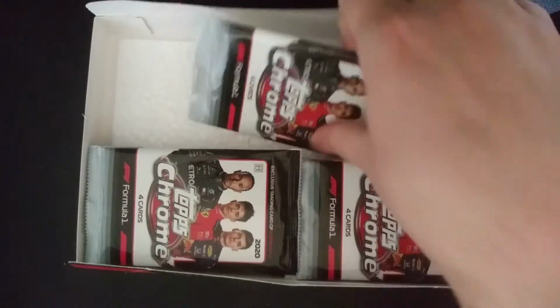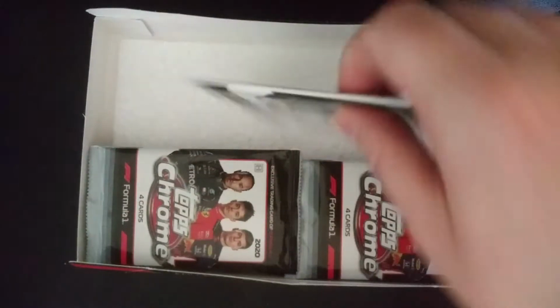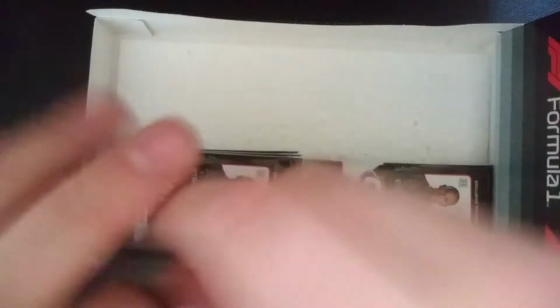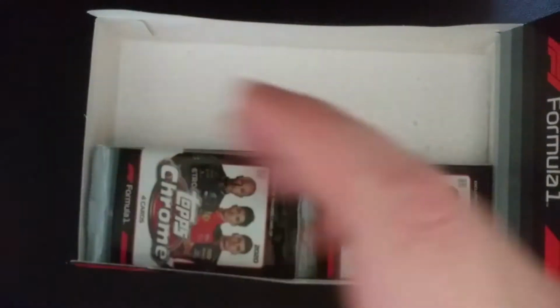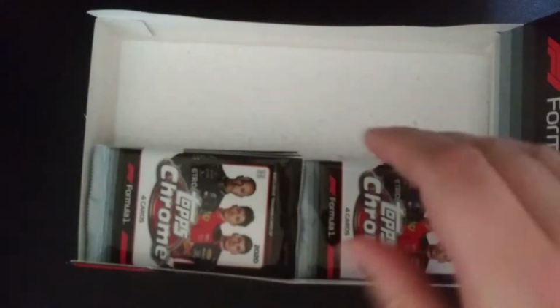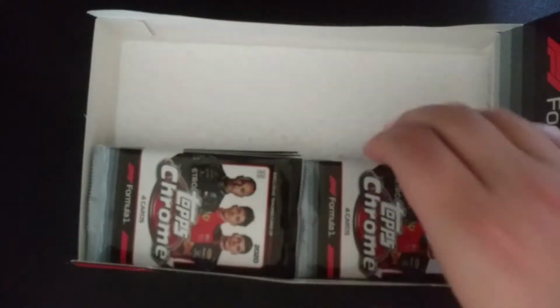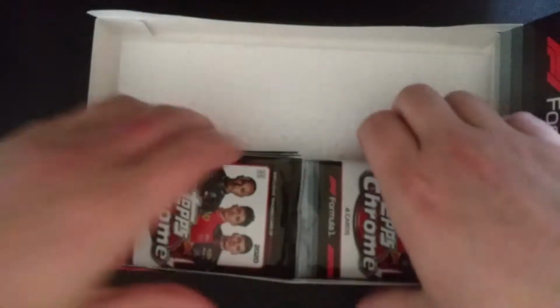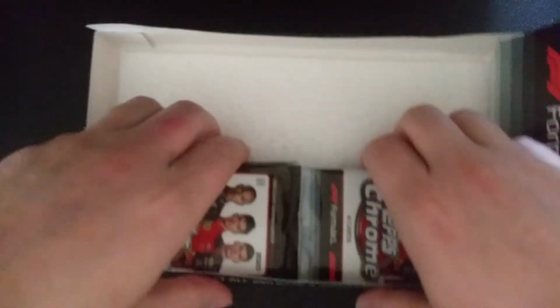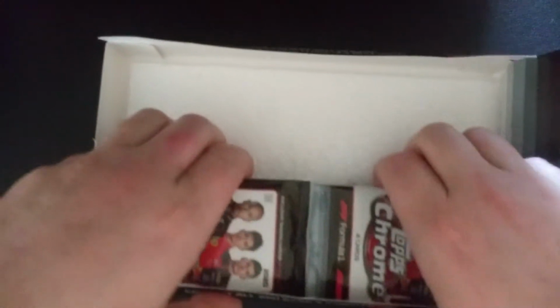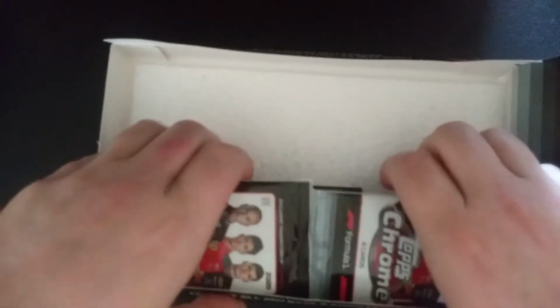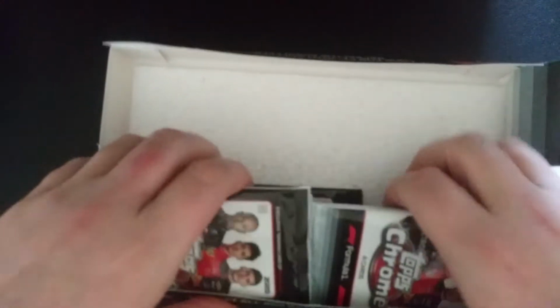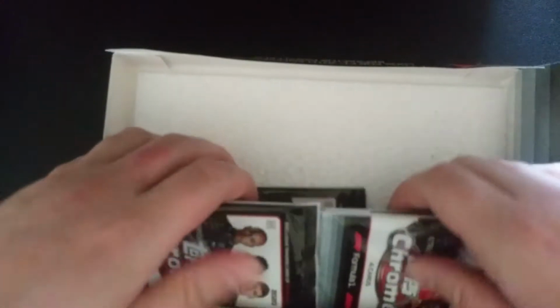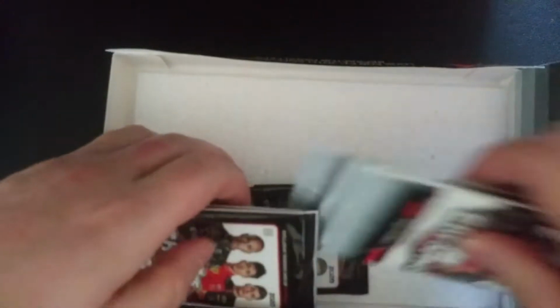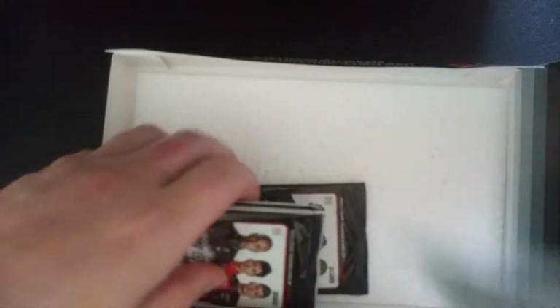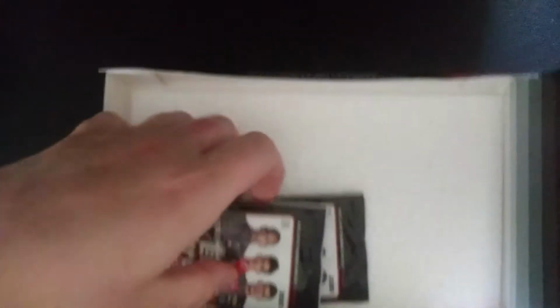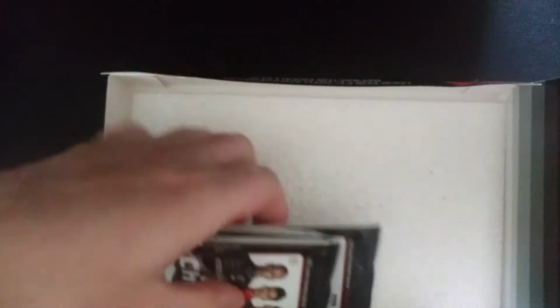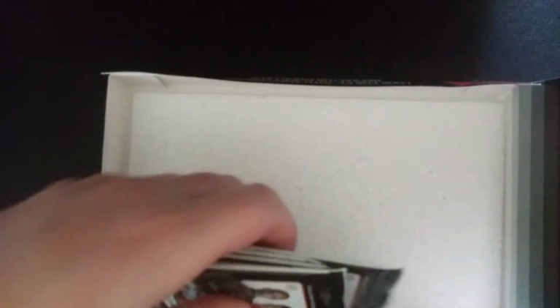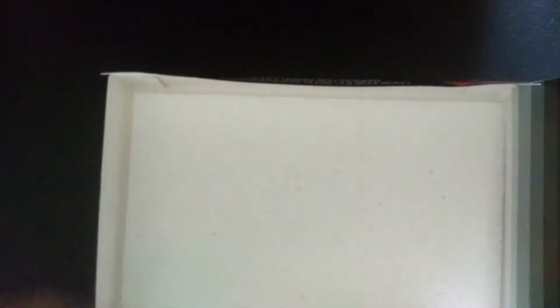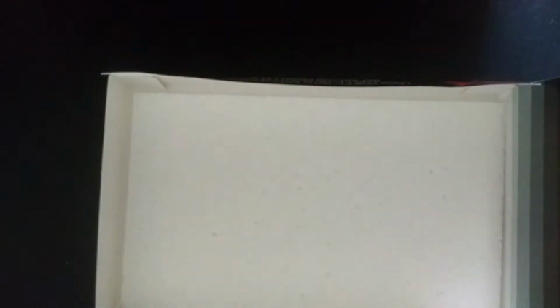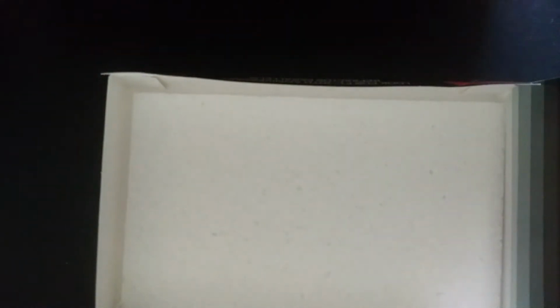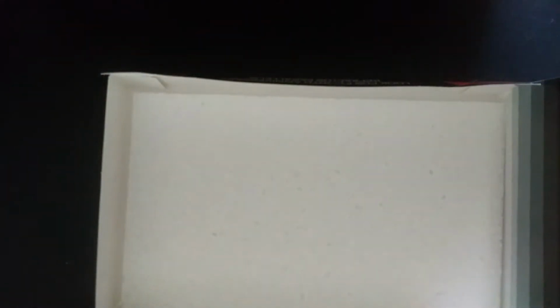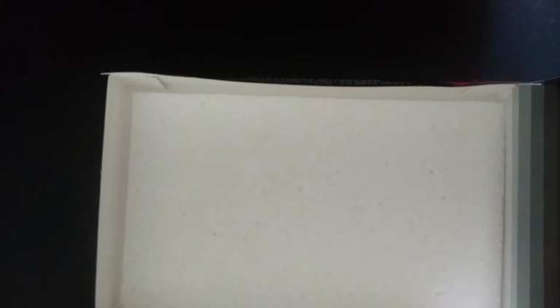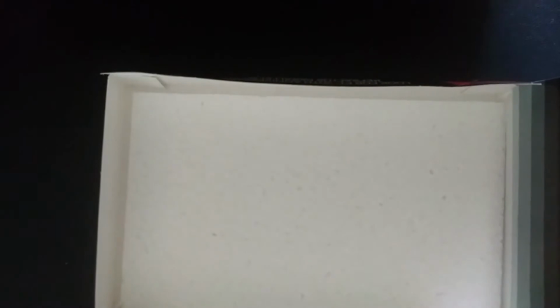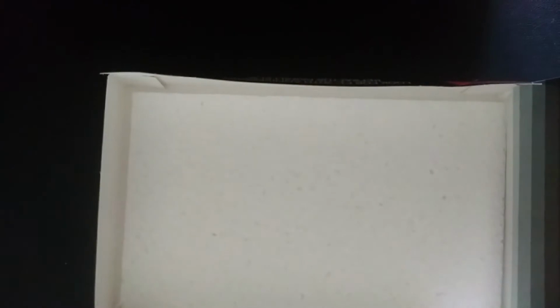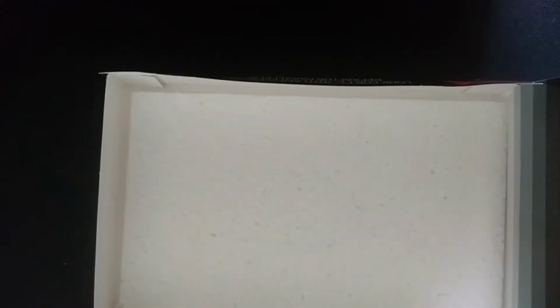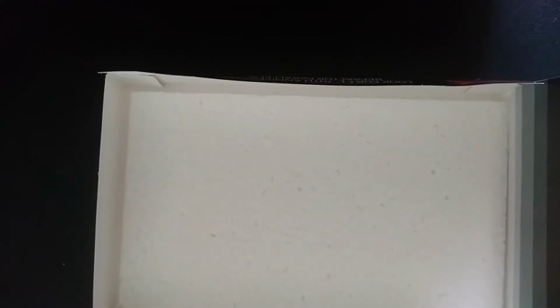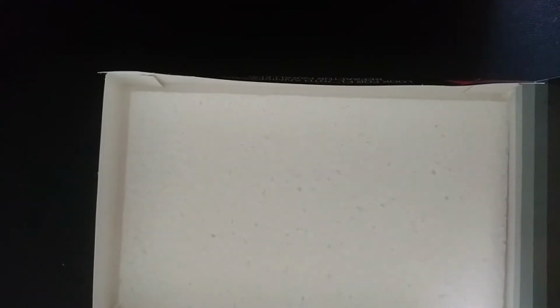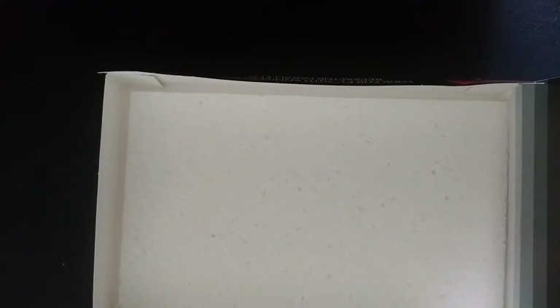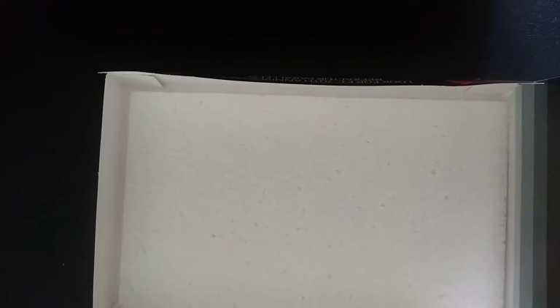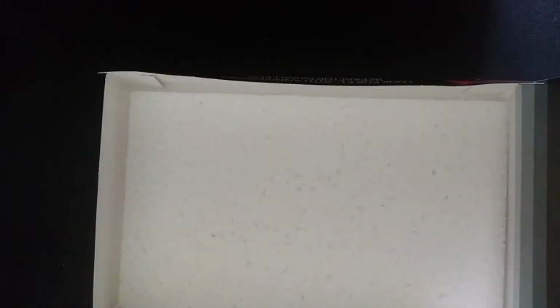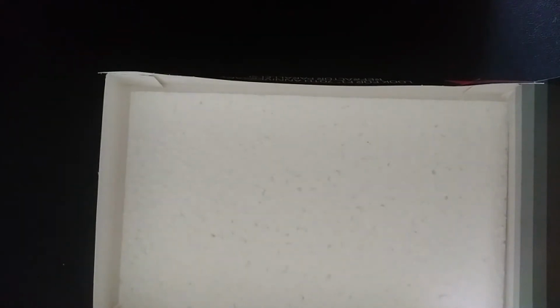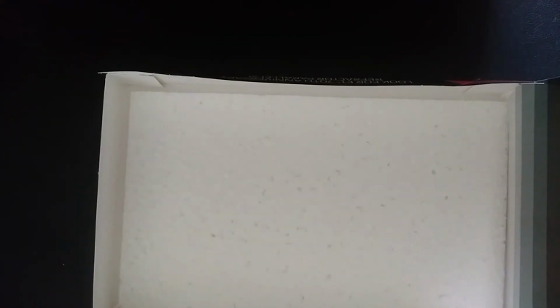This is probably the most excited I've been to open up a box of cards in a really long time.